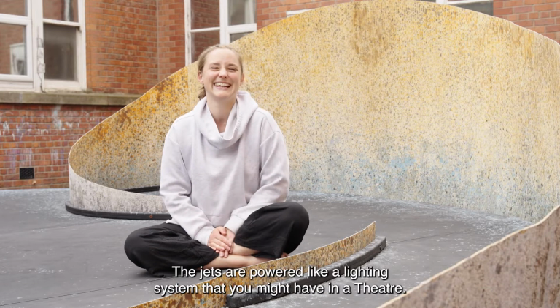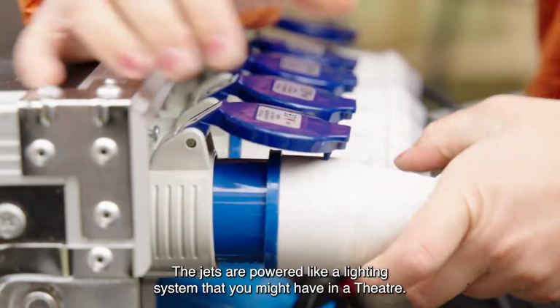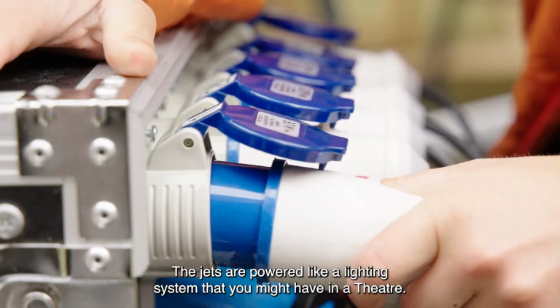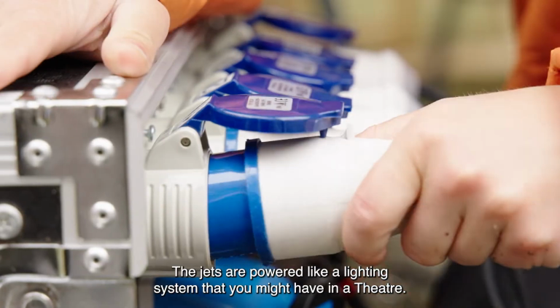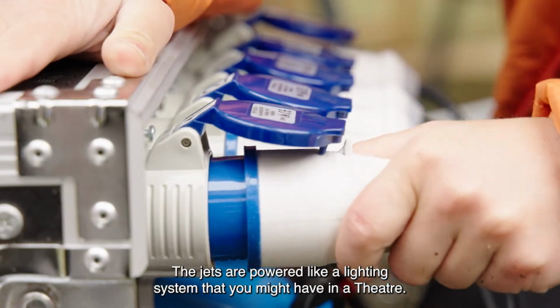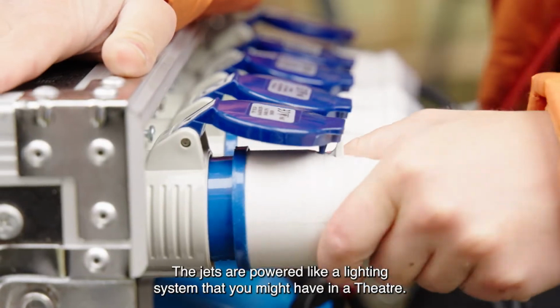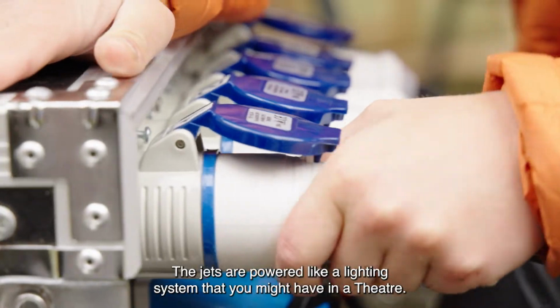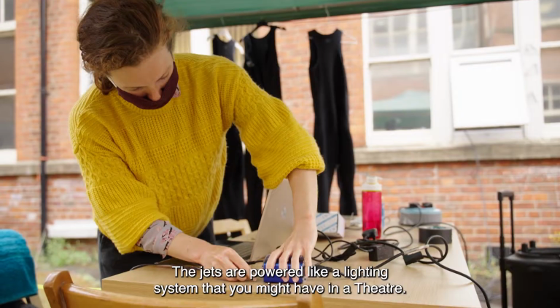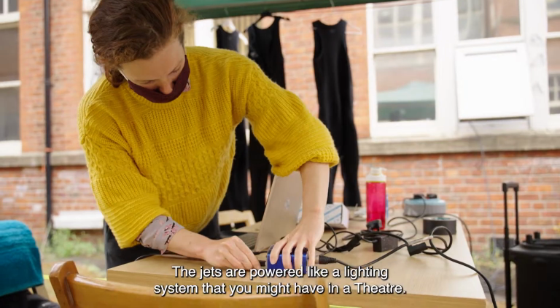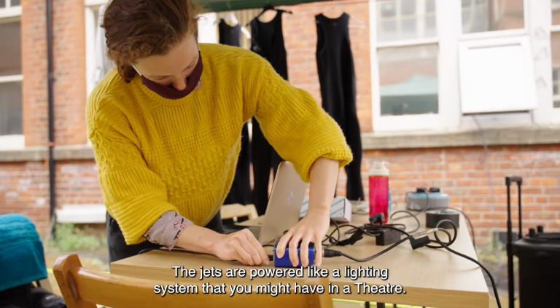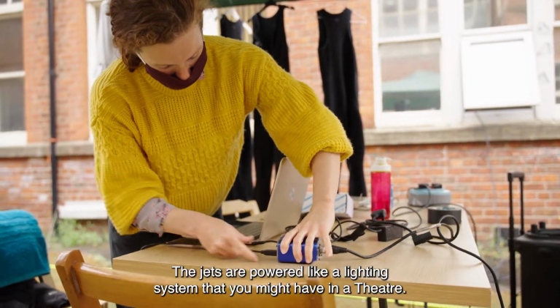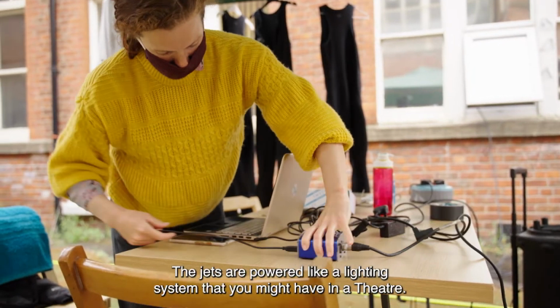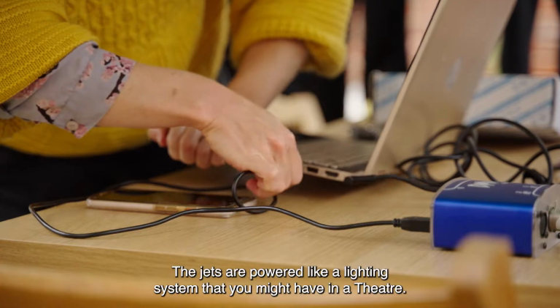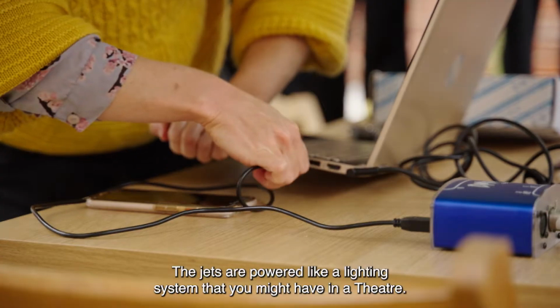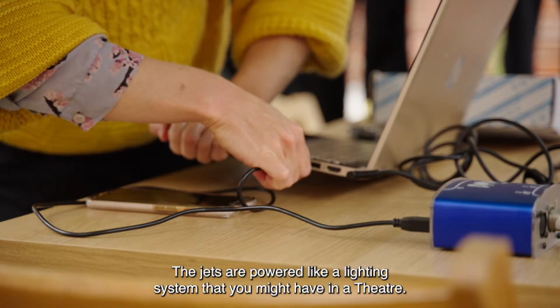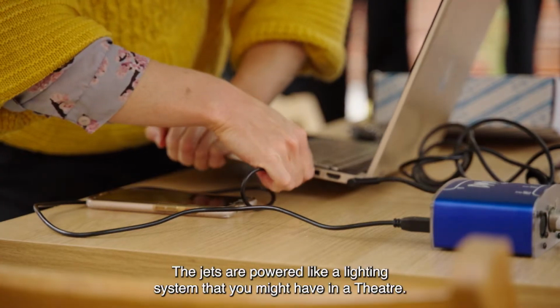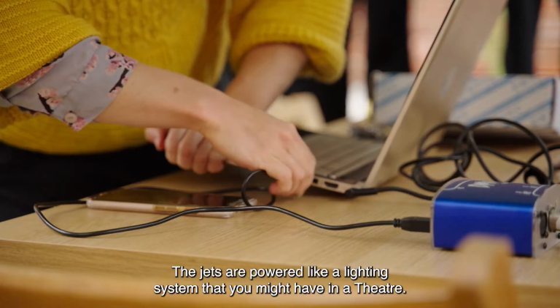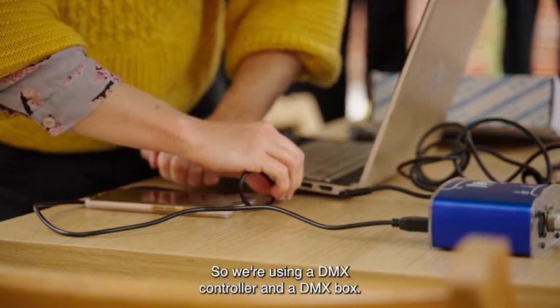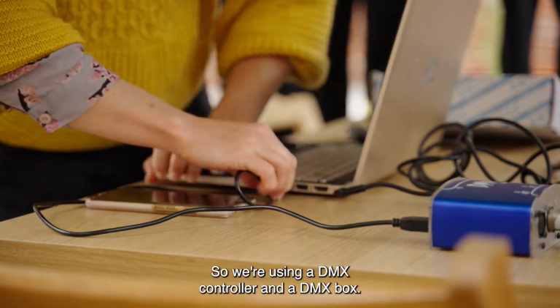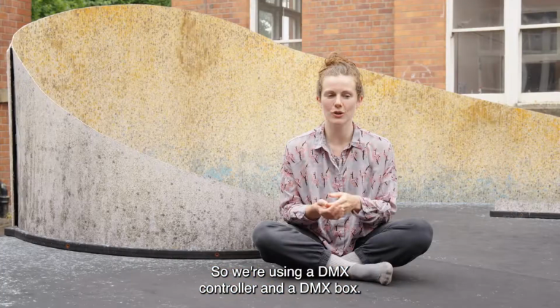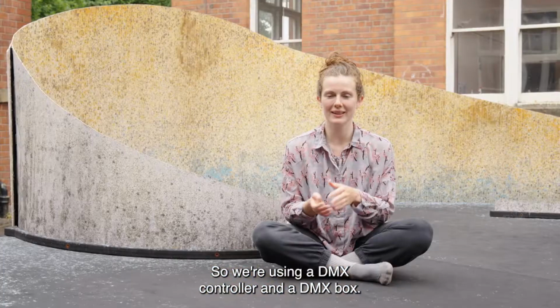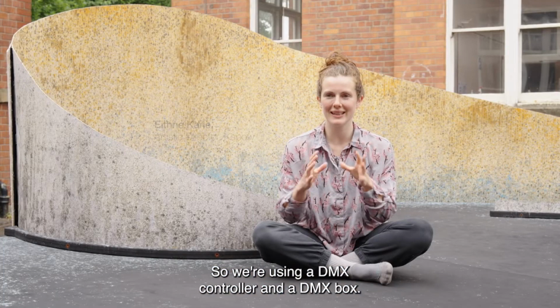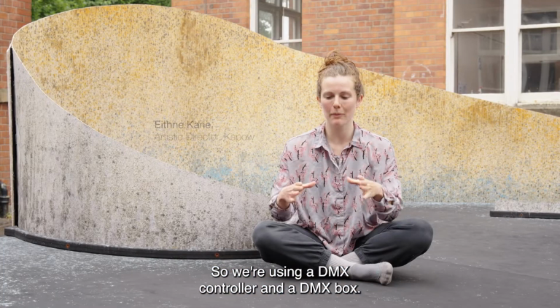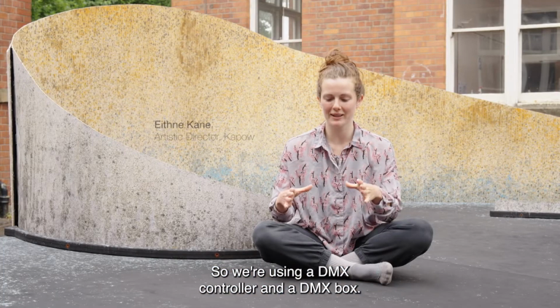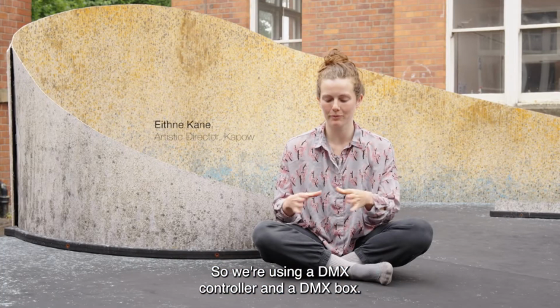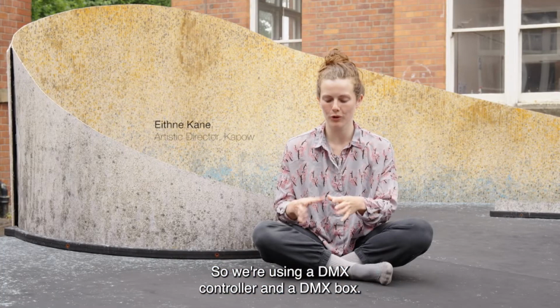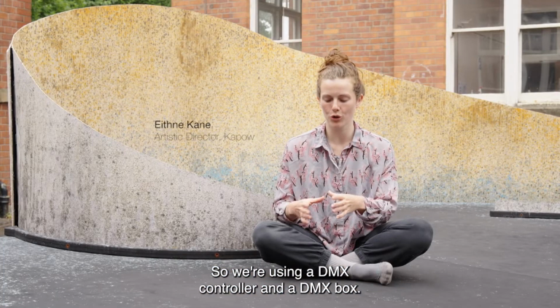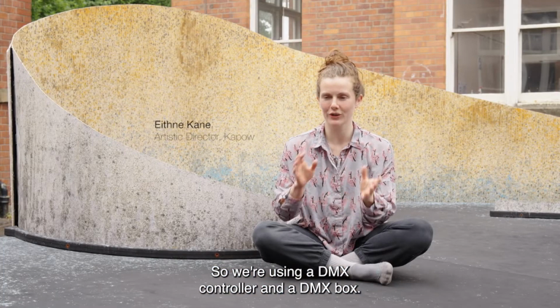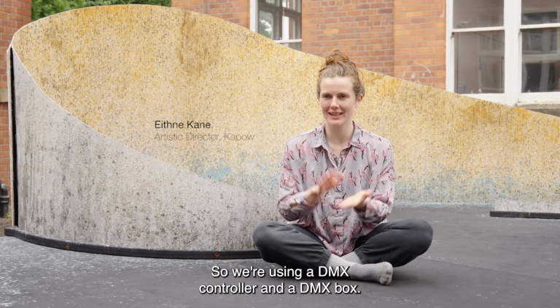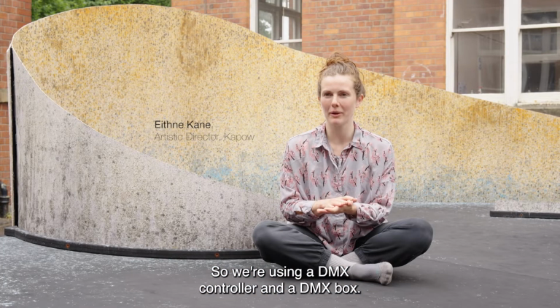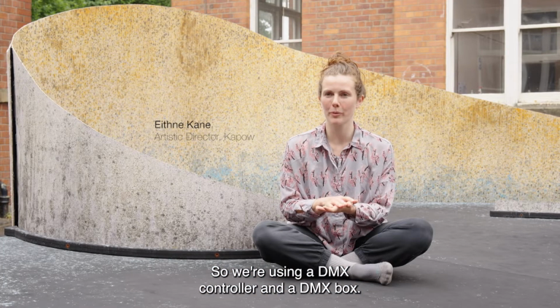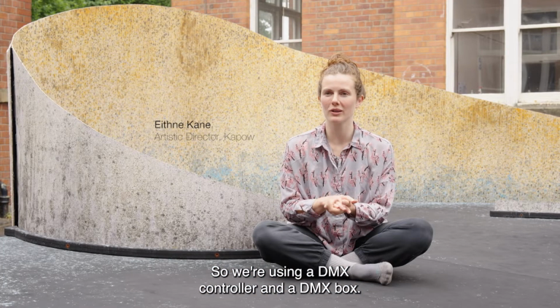The jets are powered like a lighting system that you might have in a theatre, so we're using a DMX controller and a DMX box.